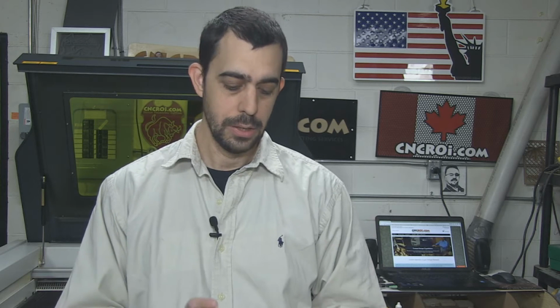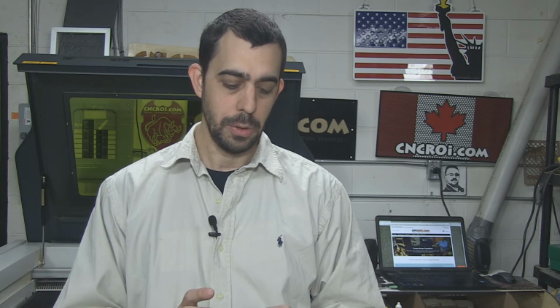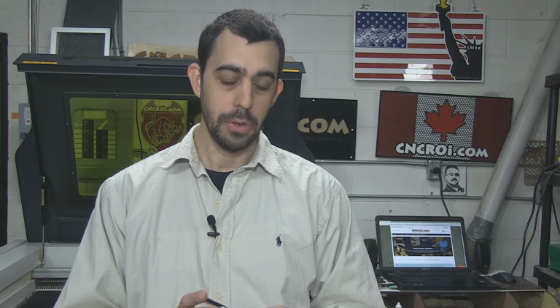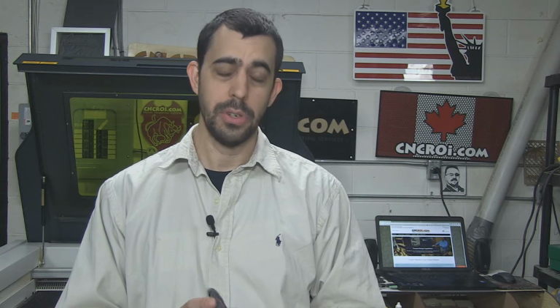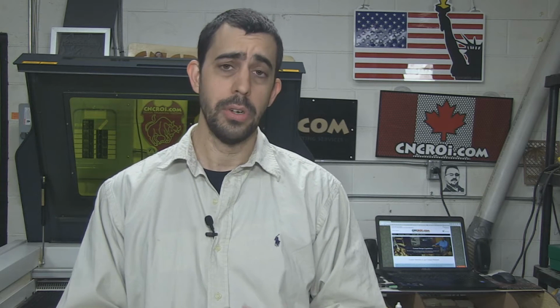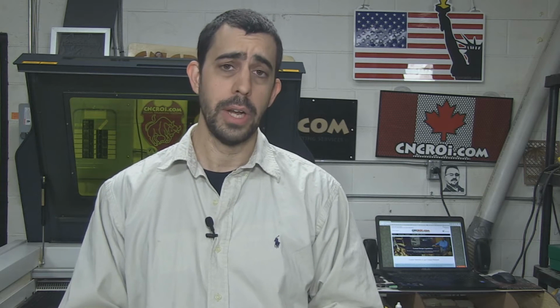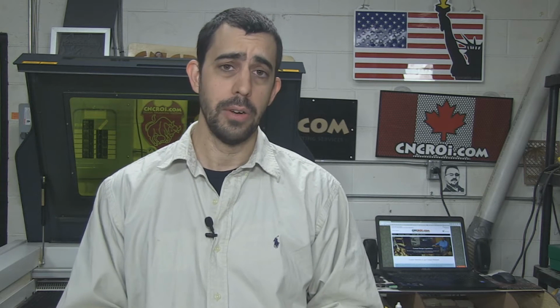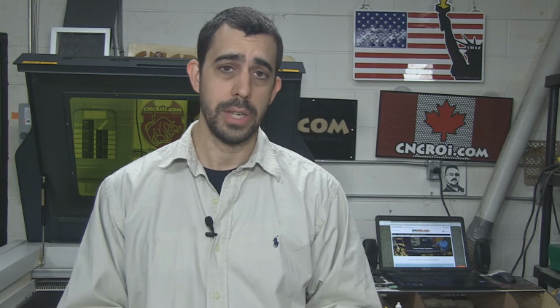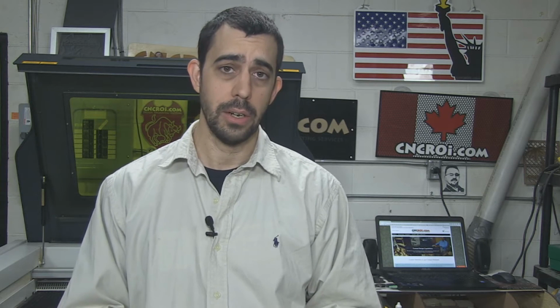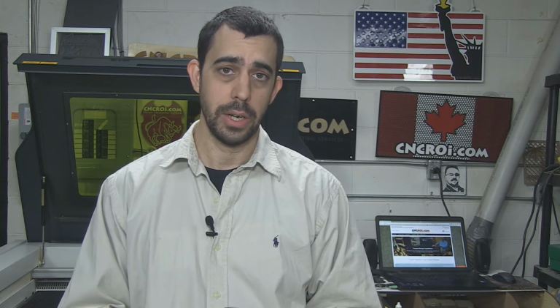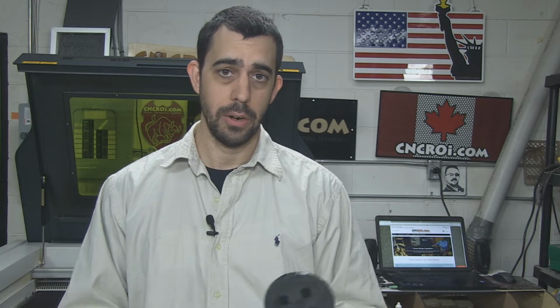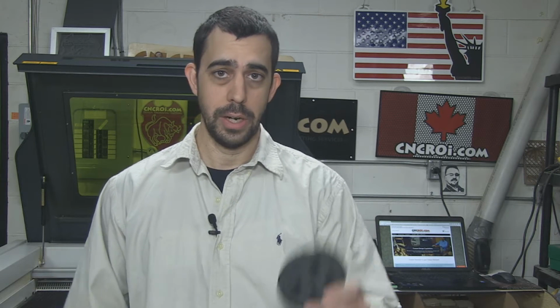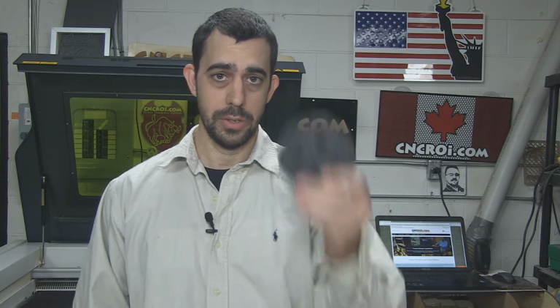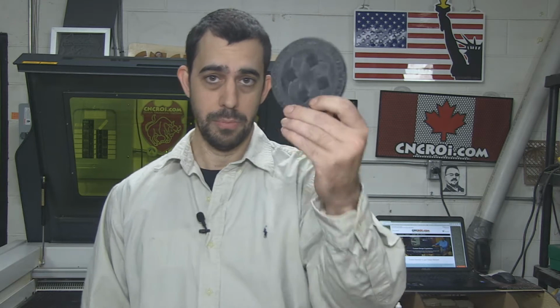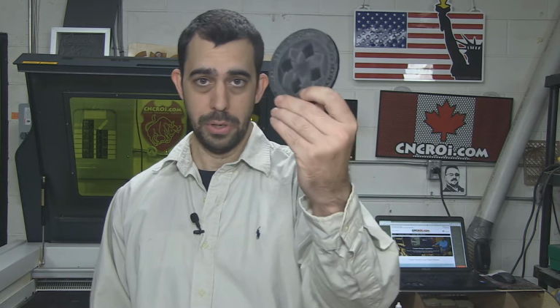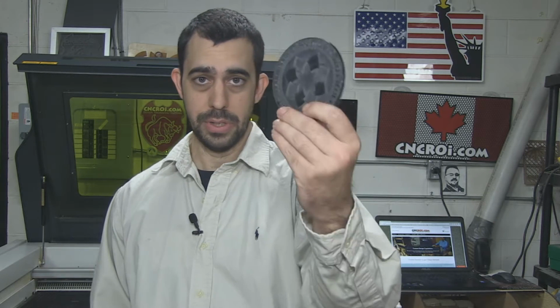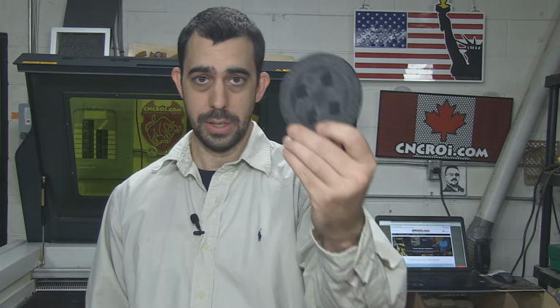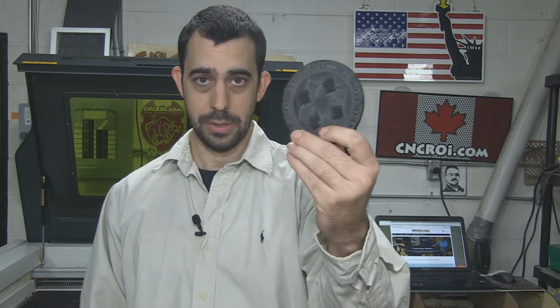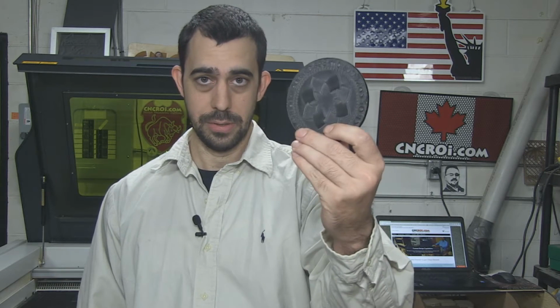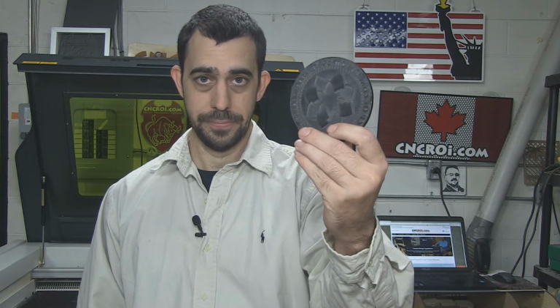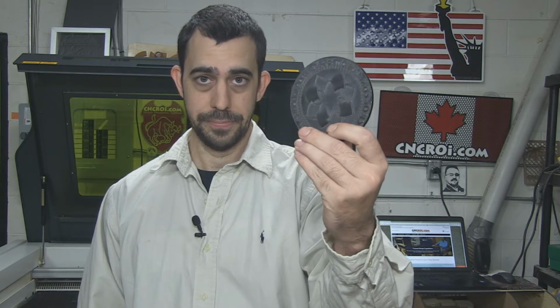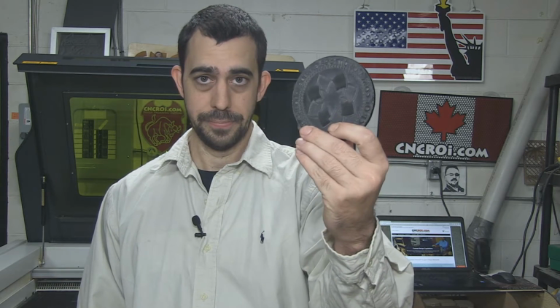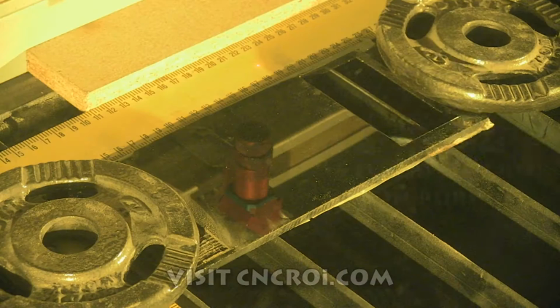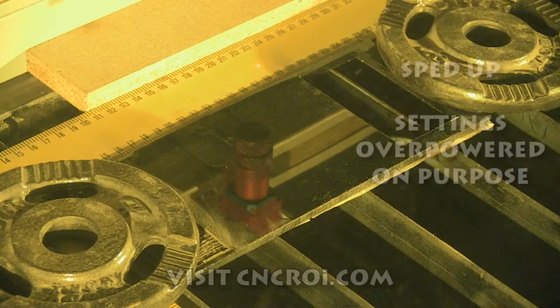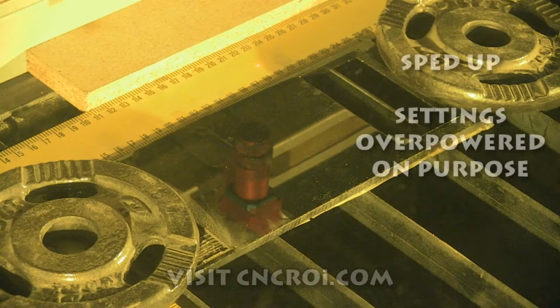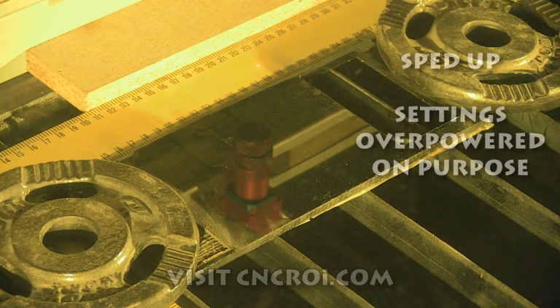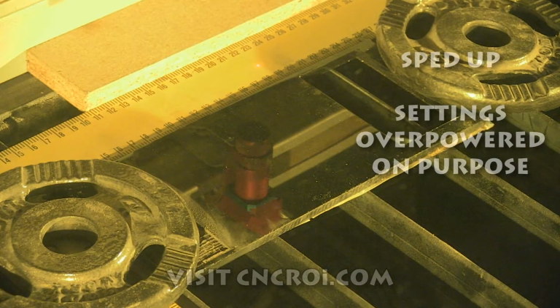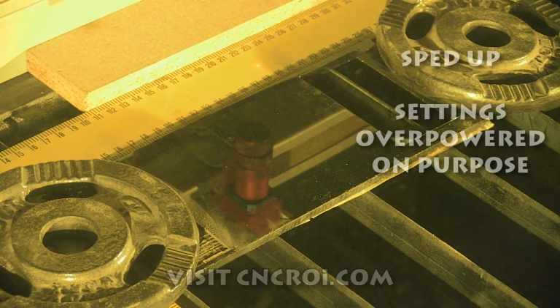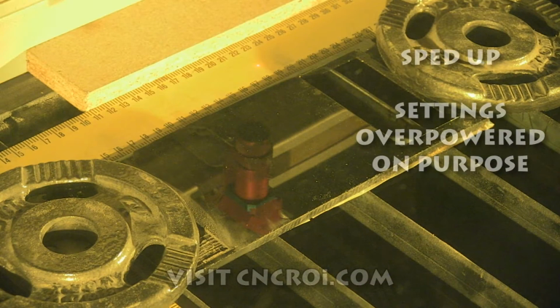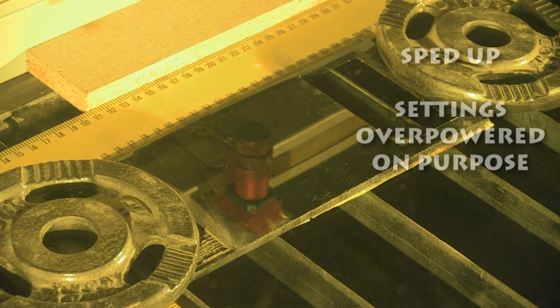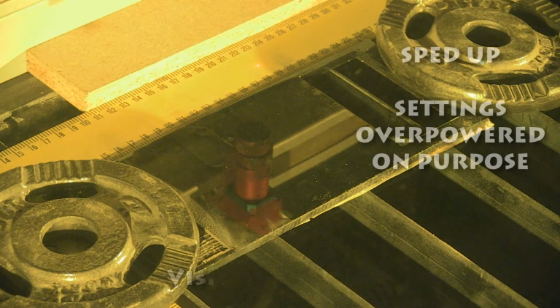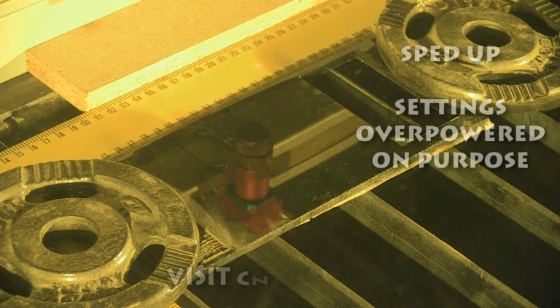So what we're going to do now is take a look at our laser producing this.